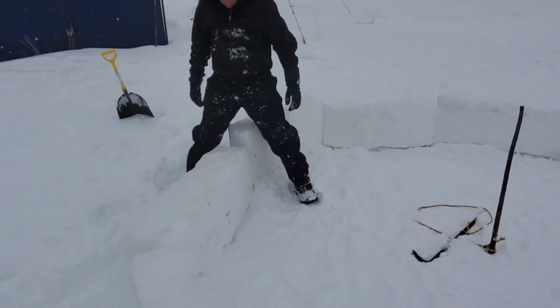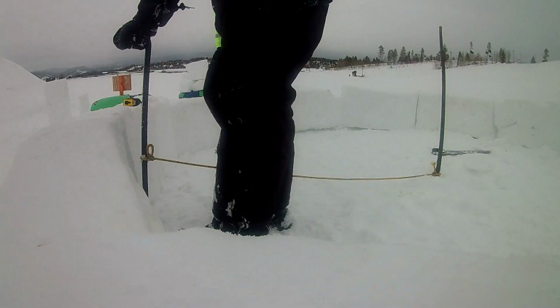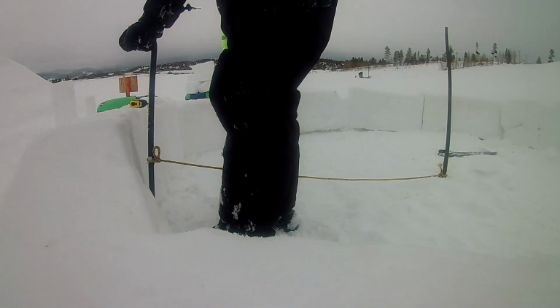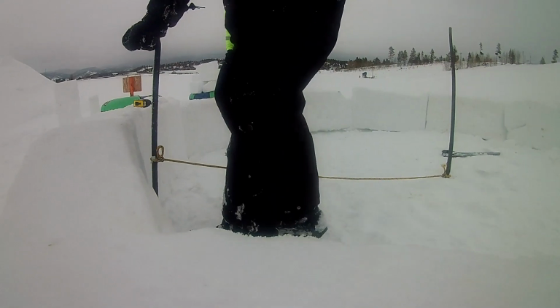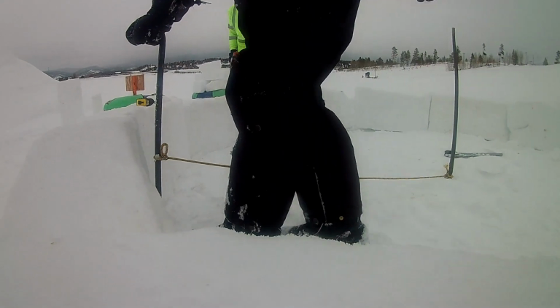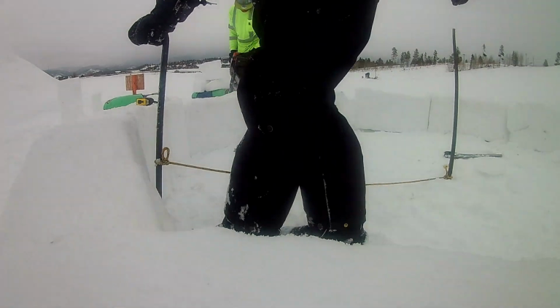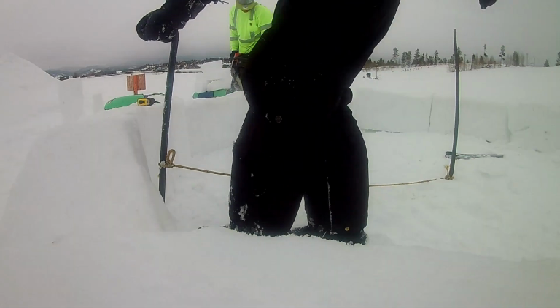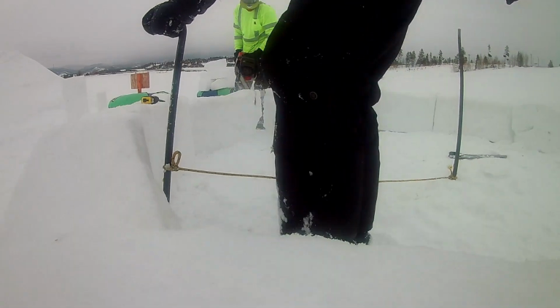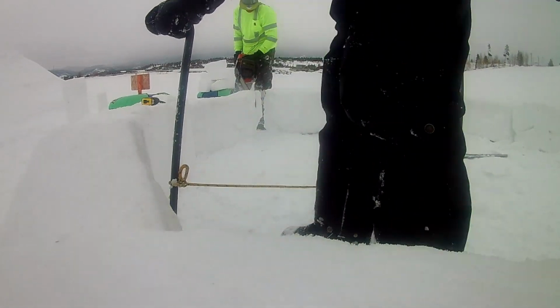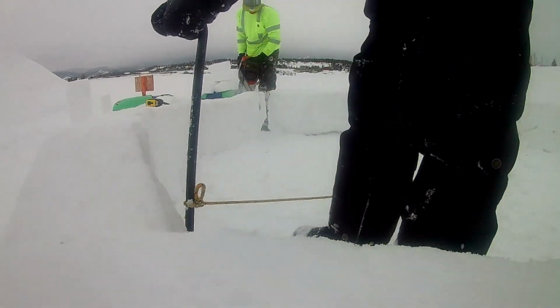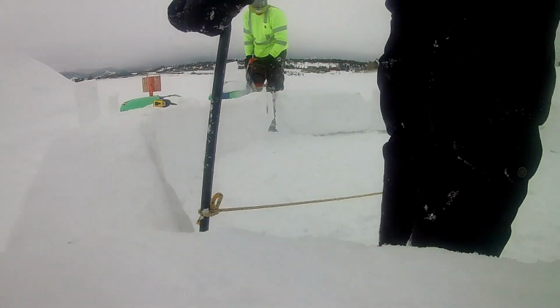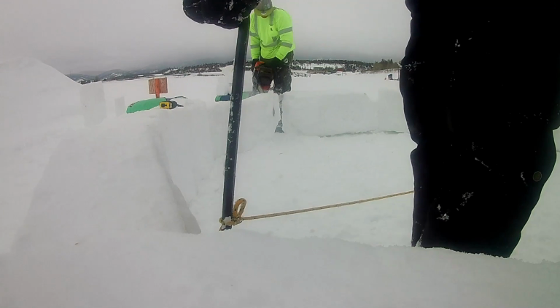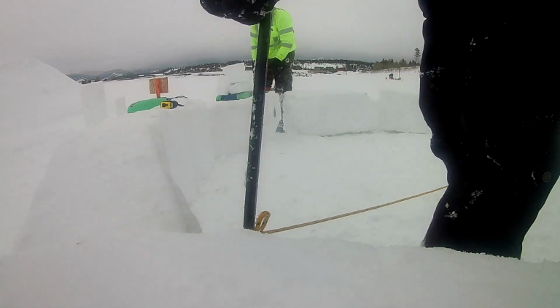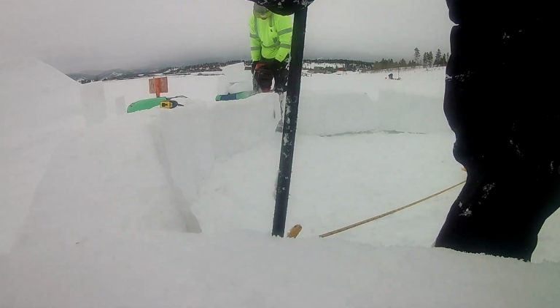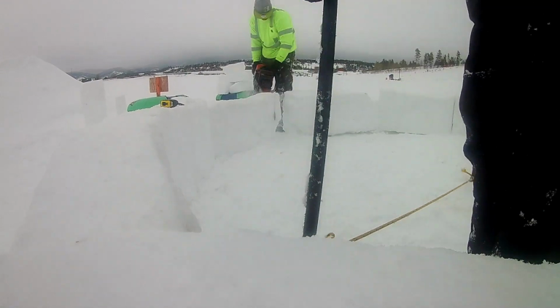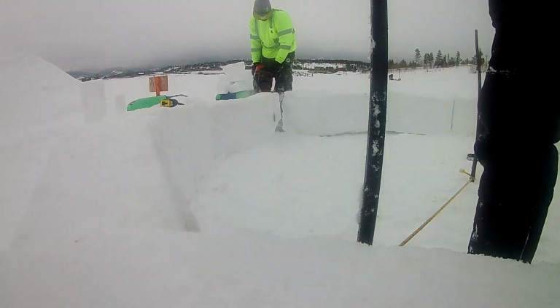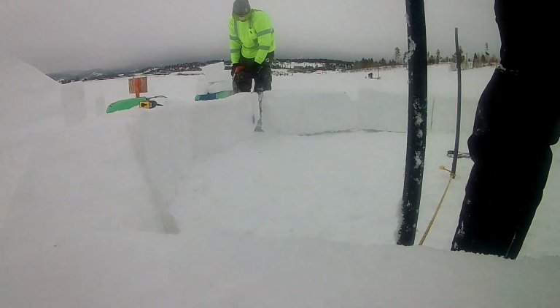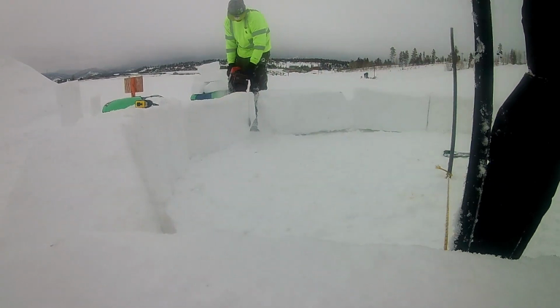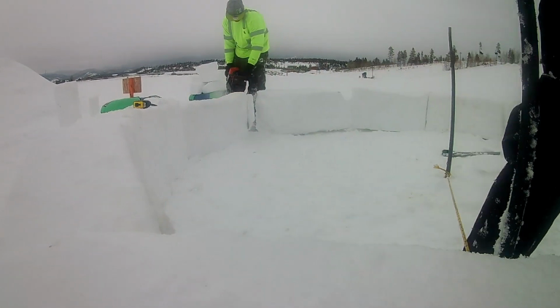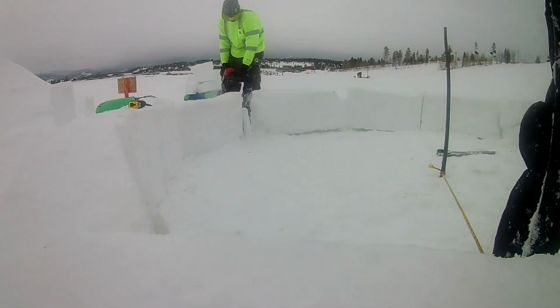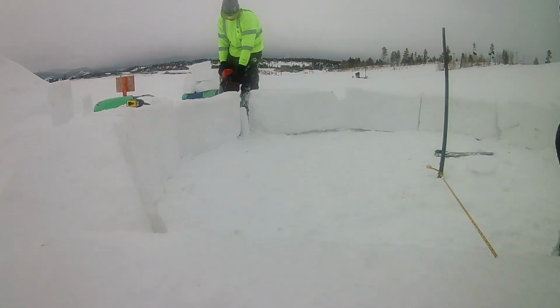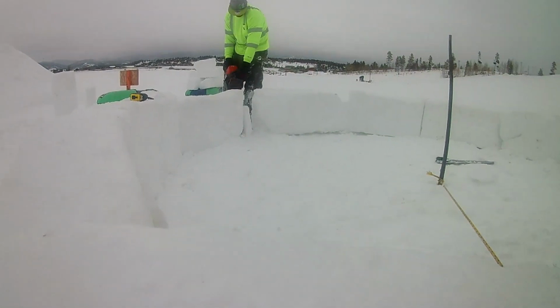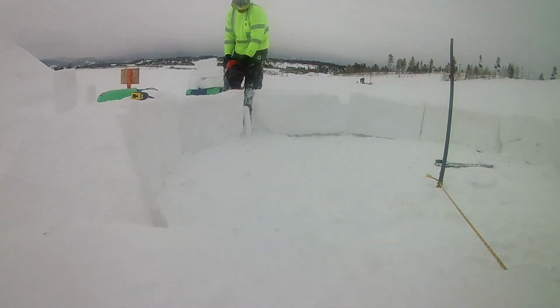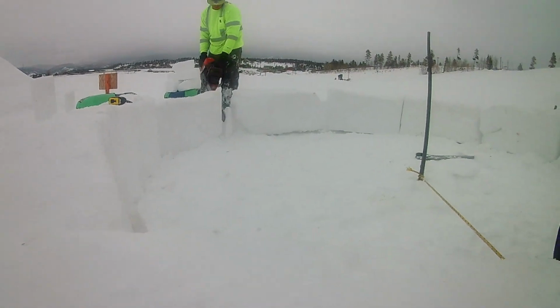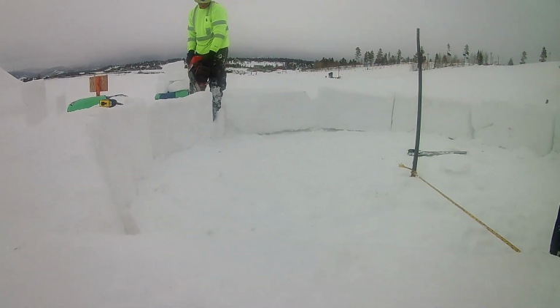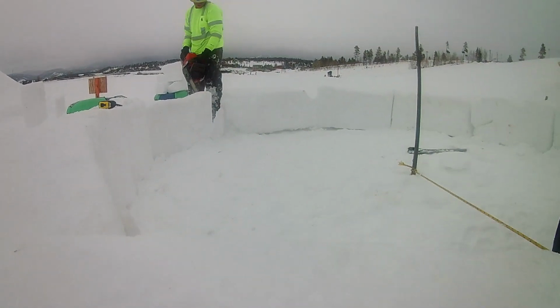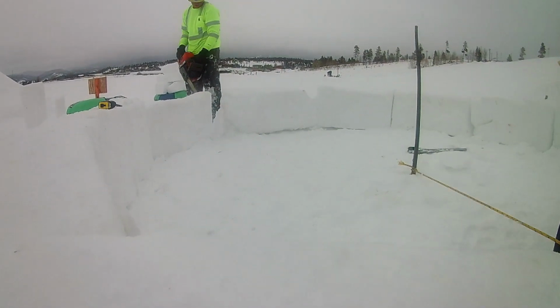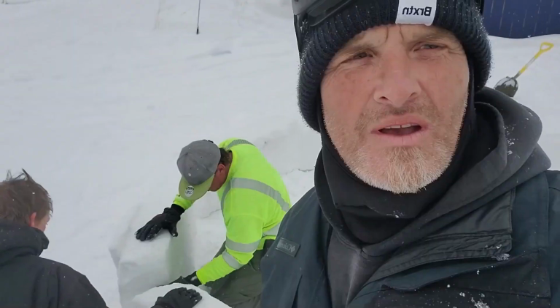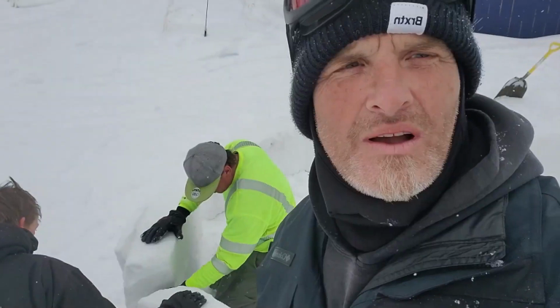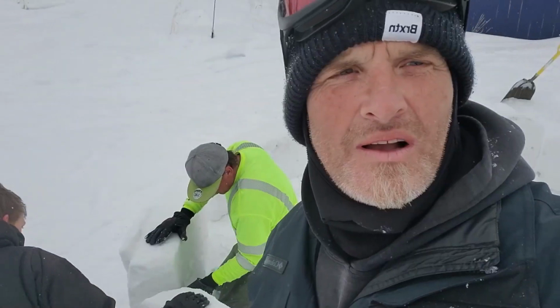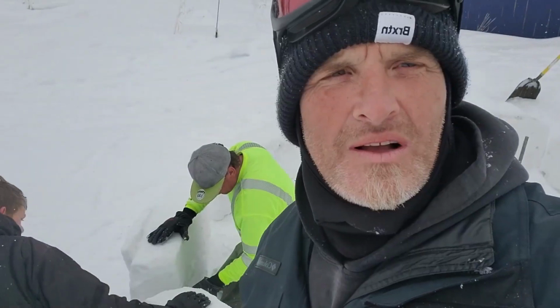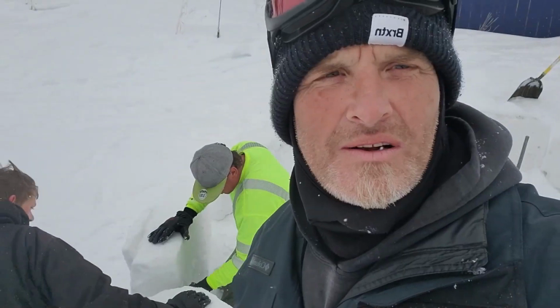Now we are just double-checking from our center point to make sure everything is perfectly where it should be.